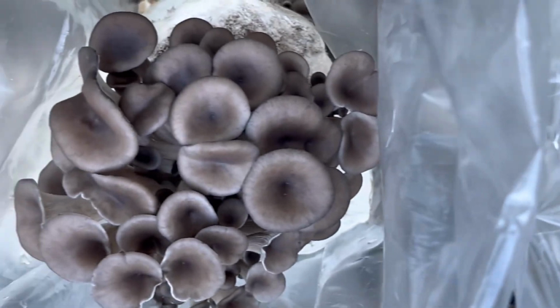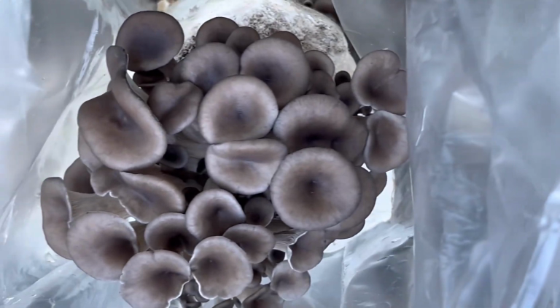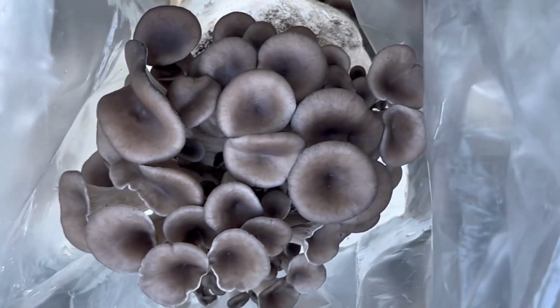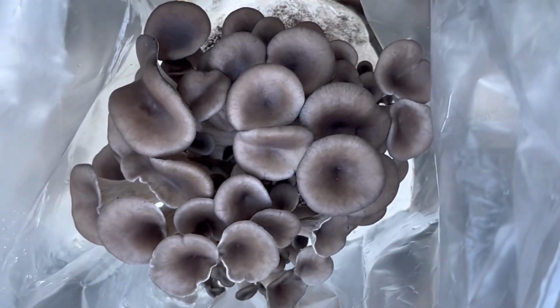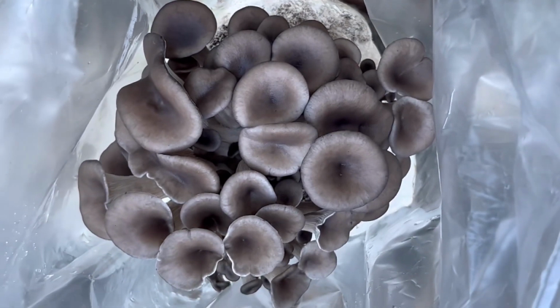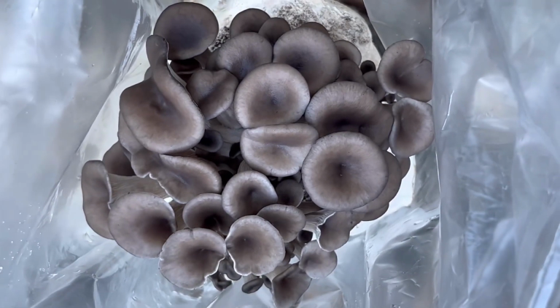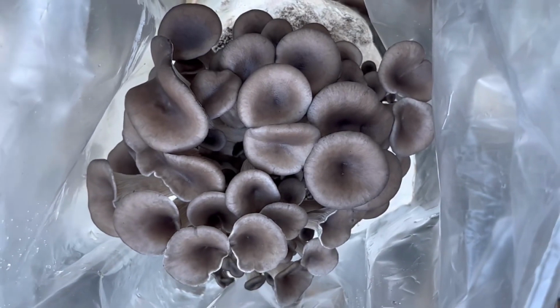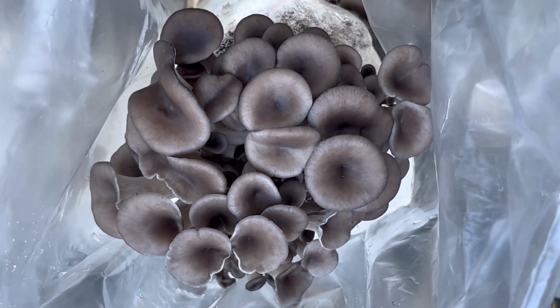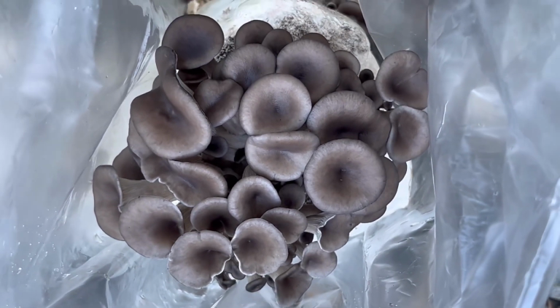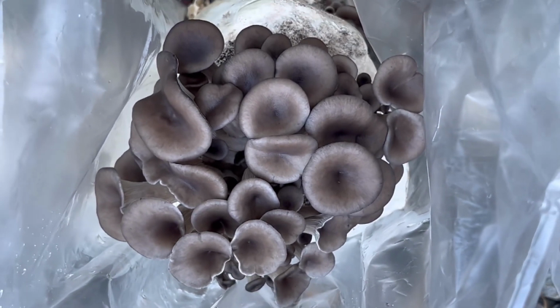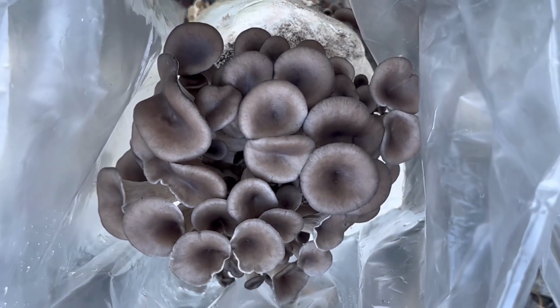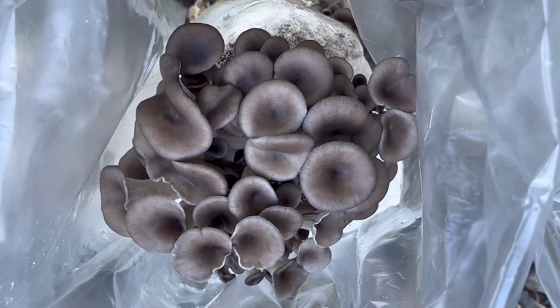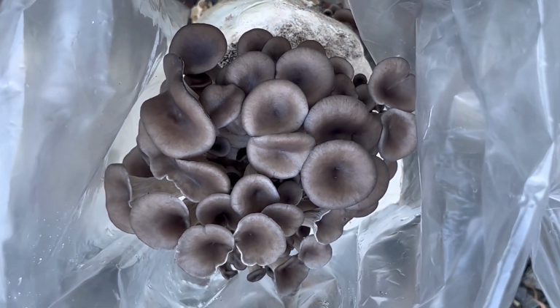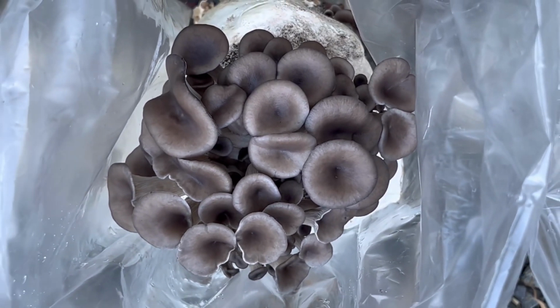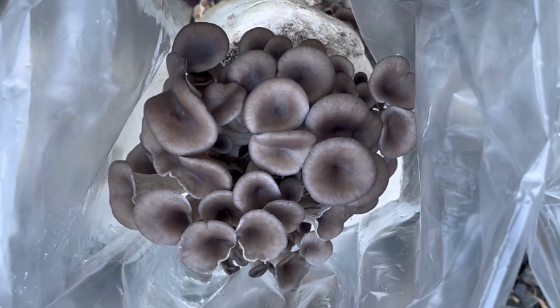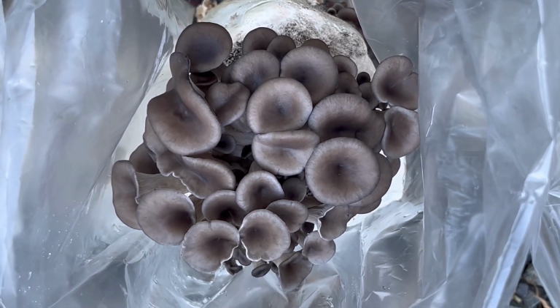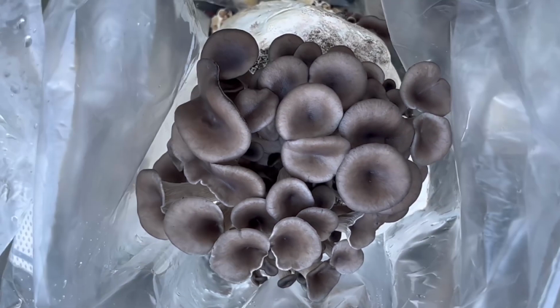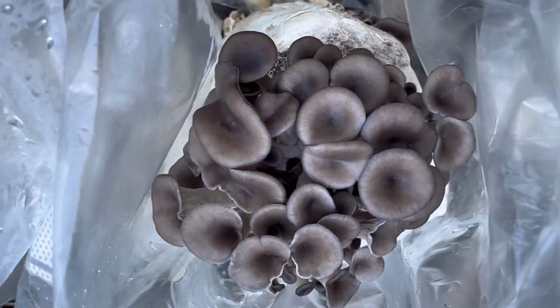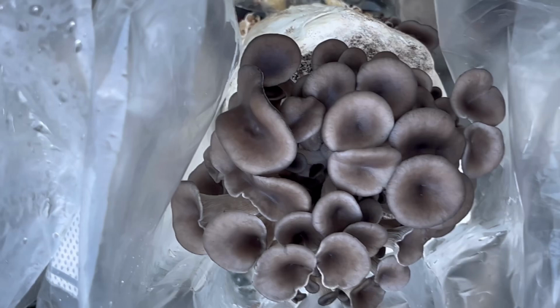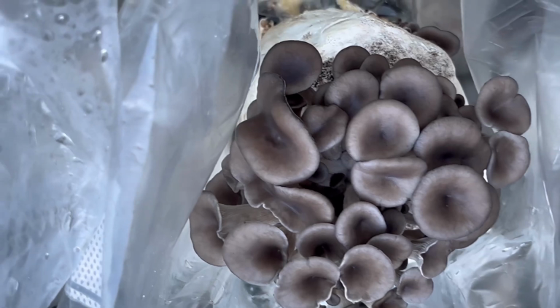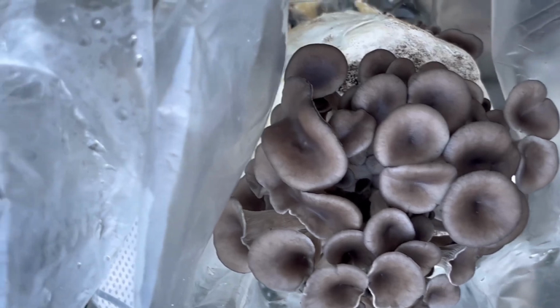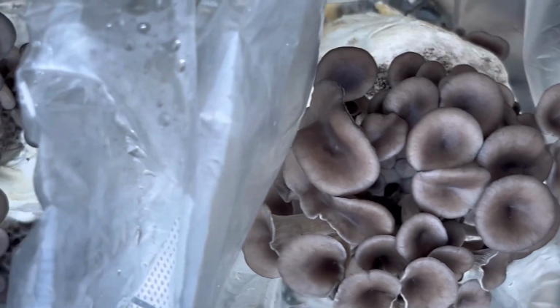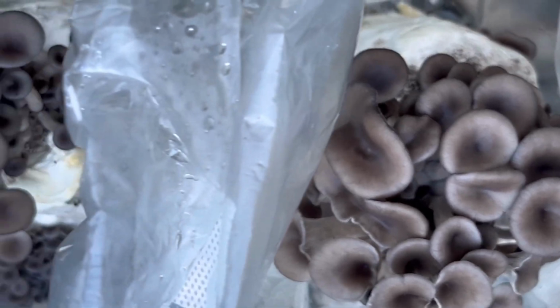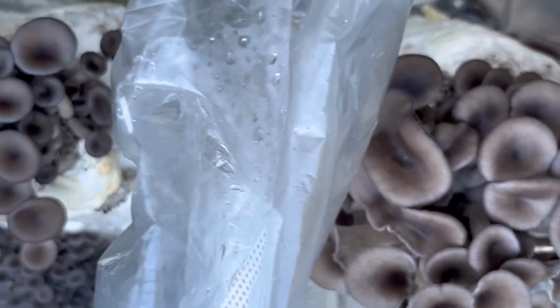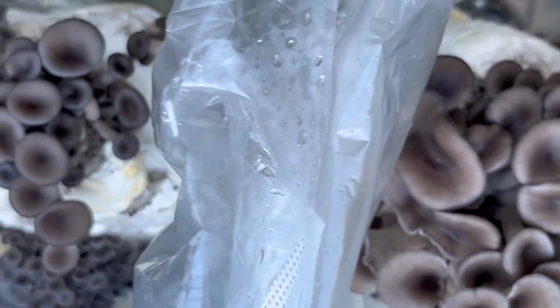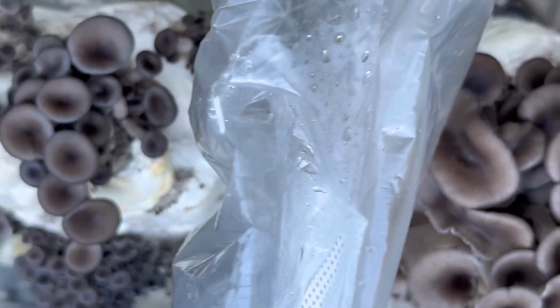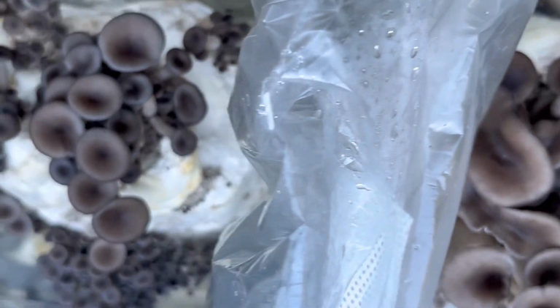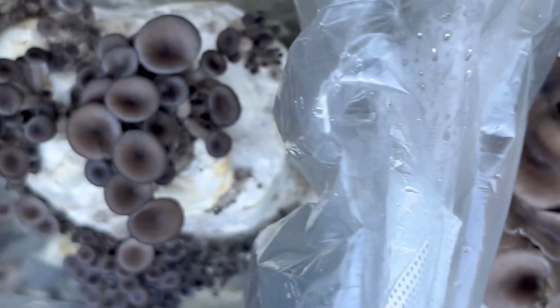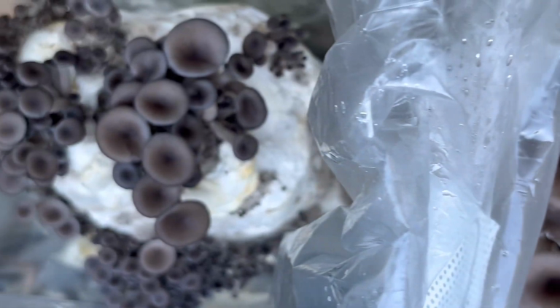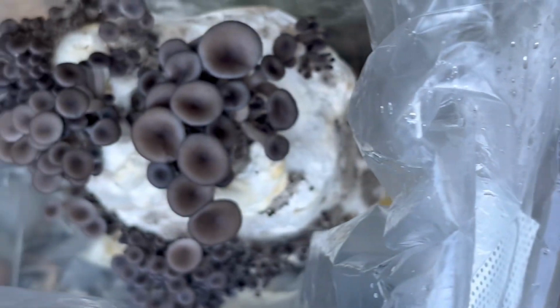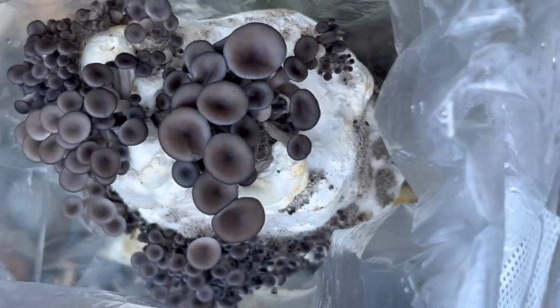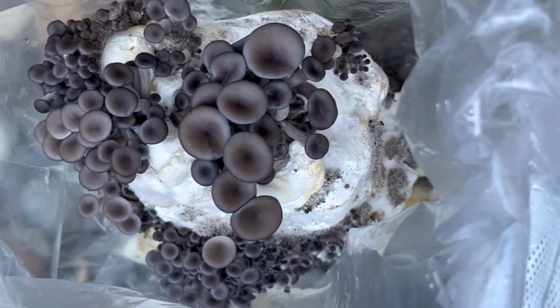The mushrooms were fully grown after seven days. The whole process took approximately six weeks.